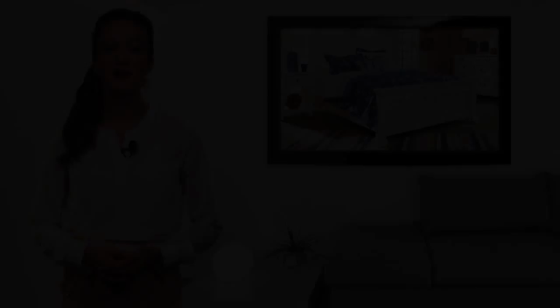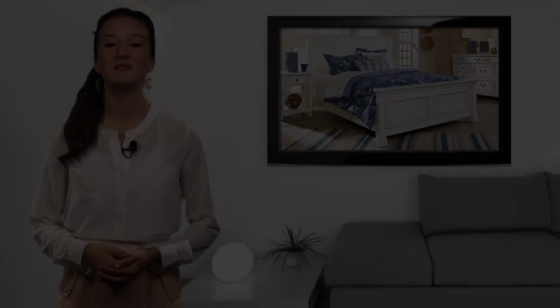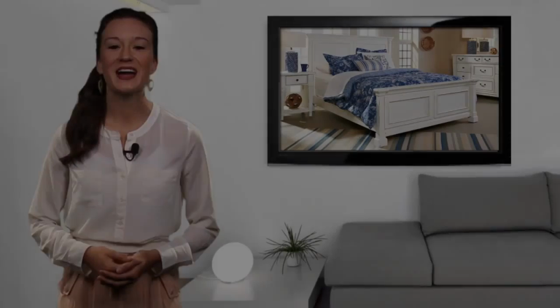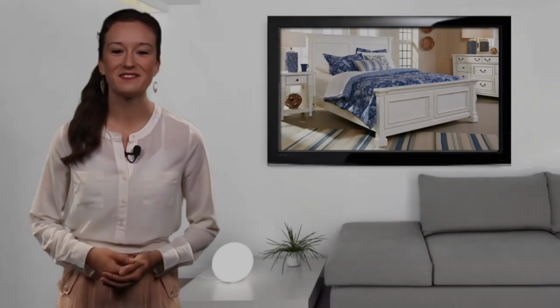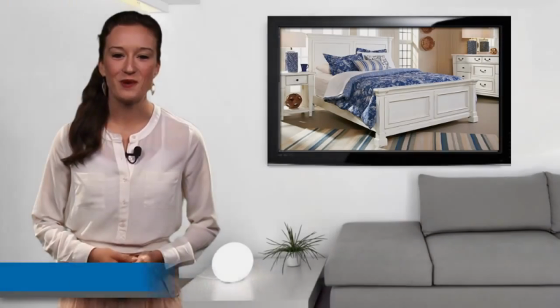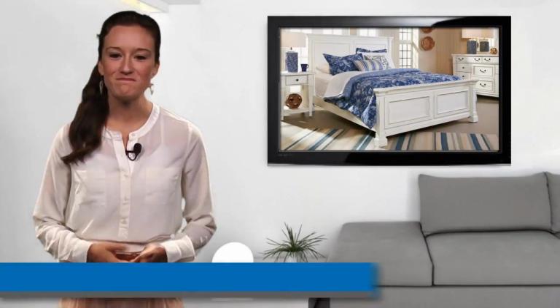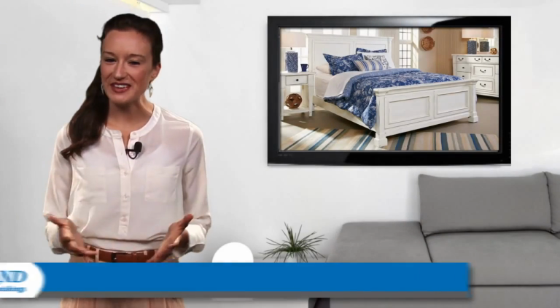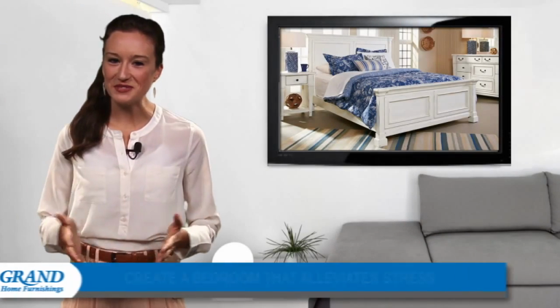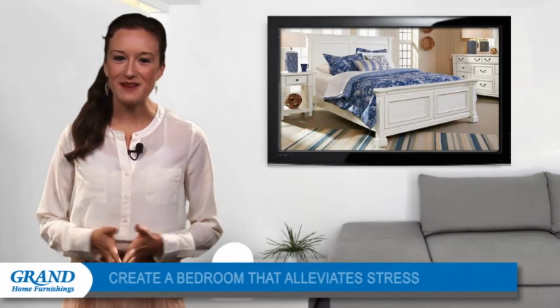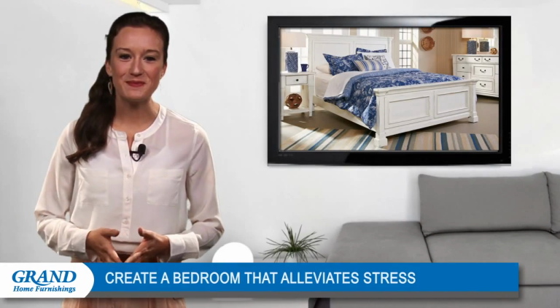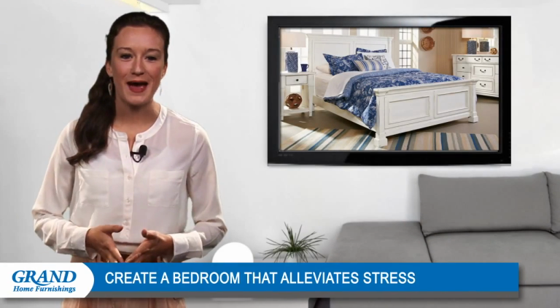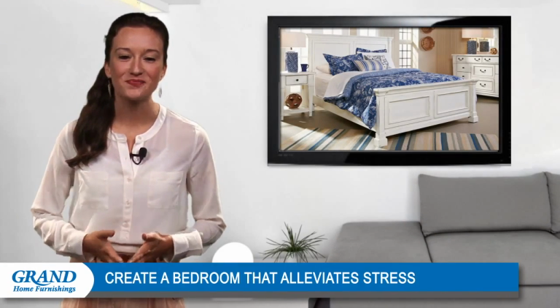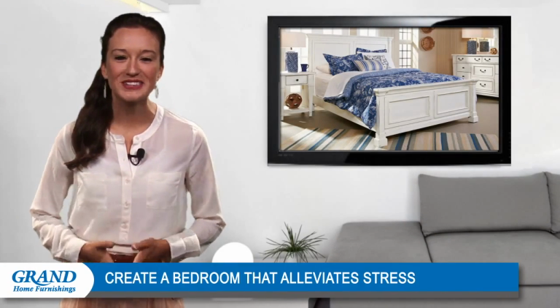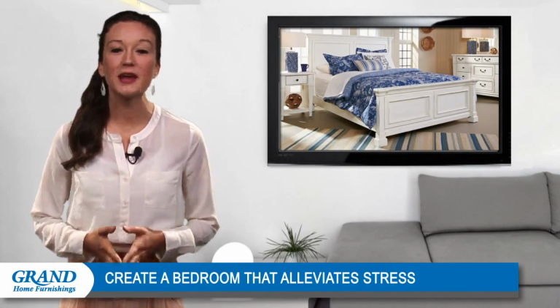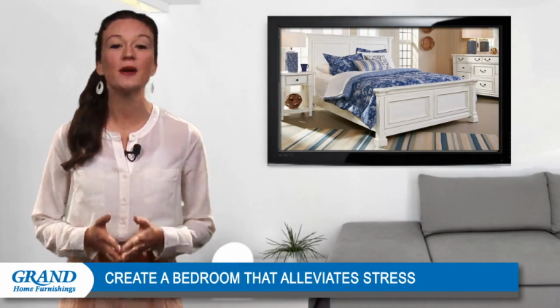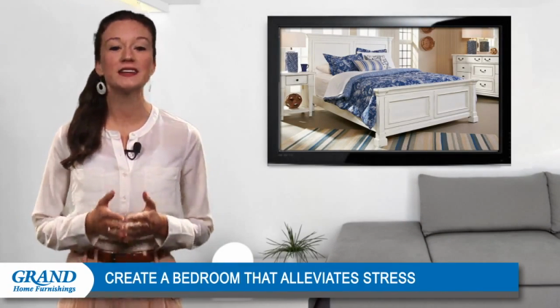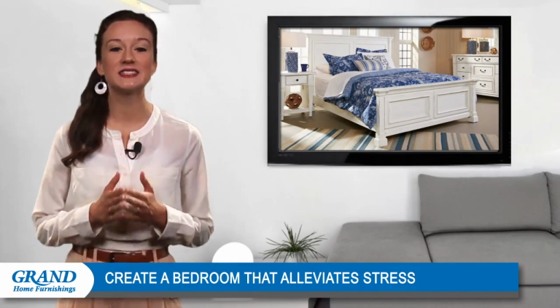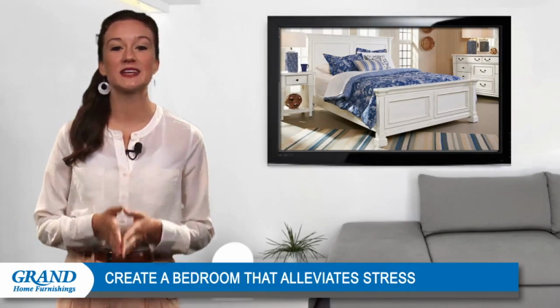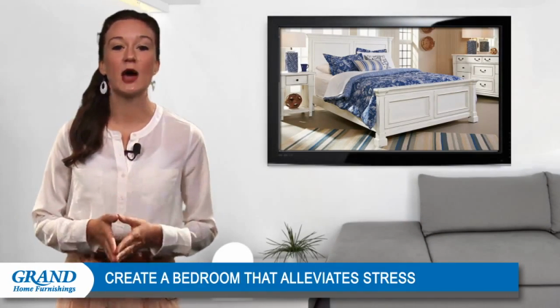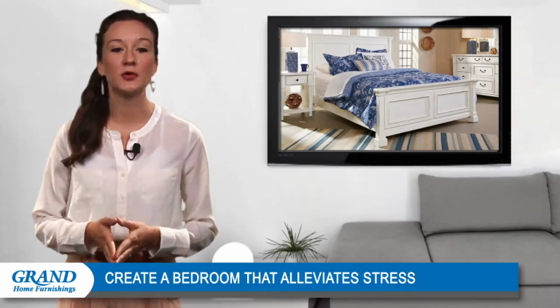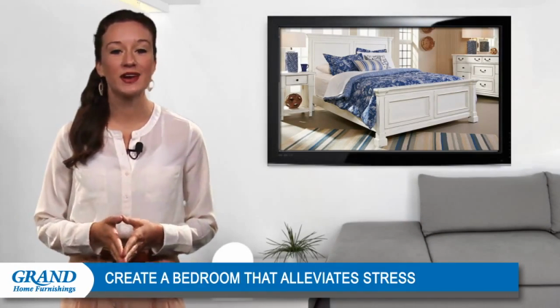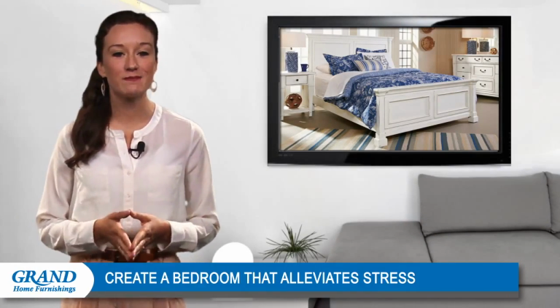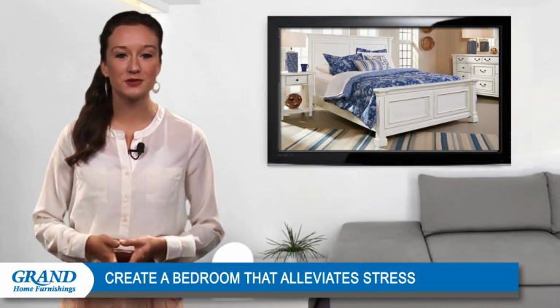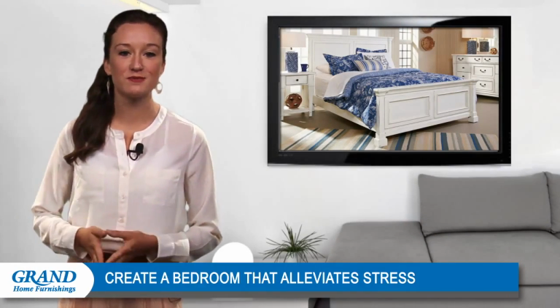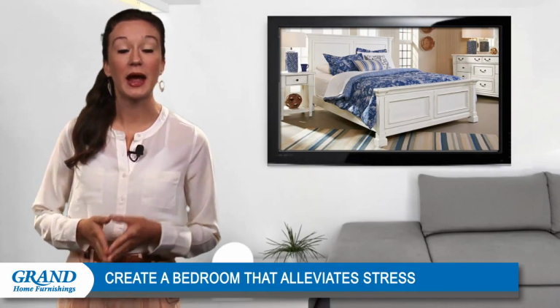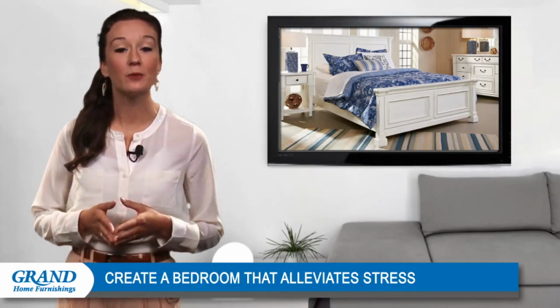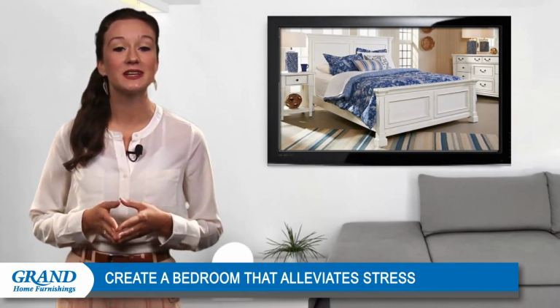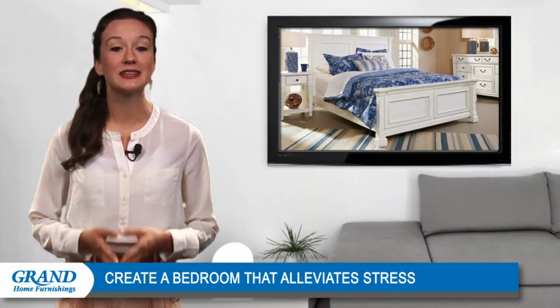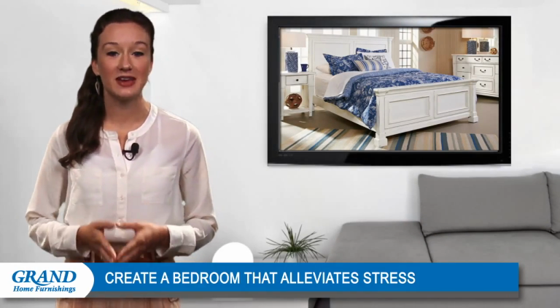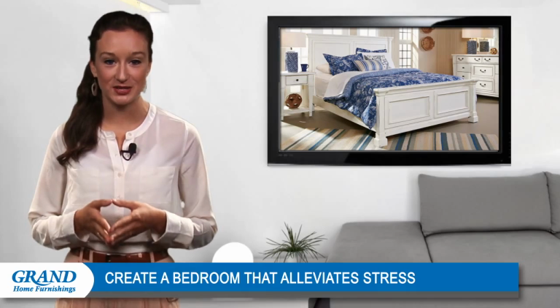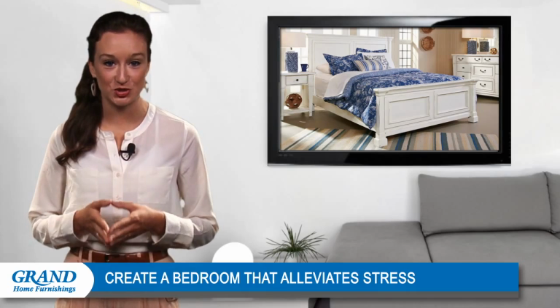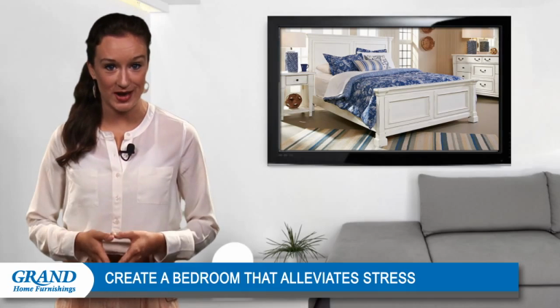Welcome back everyone. Thanks for stopping by. Today we're going to discuss how to create a bedroom that helps alleviate stress.